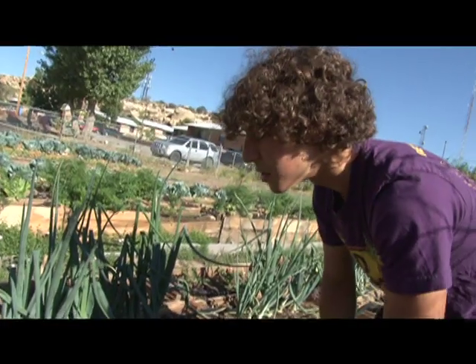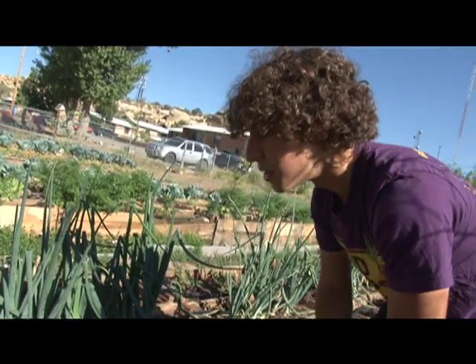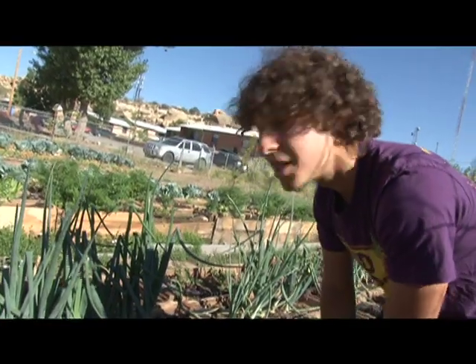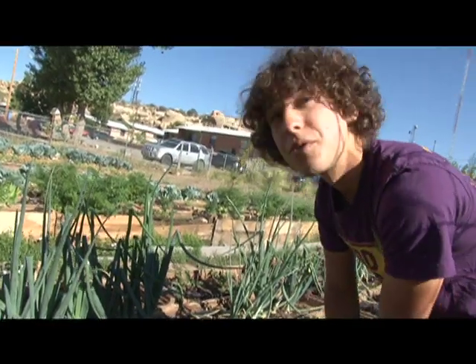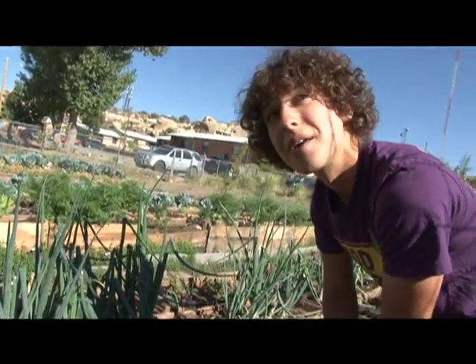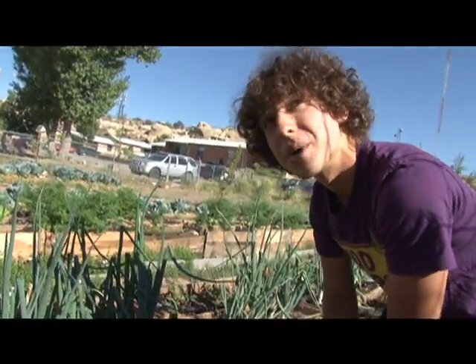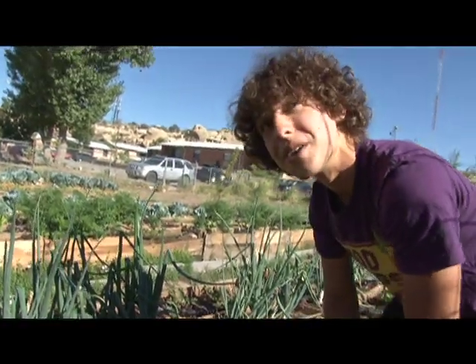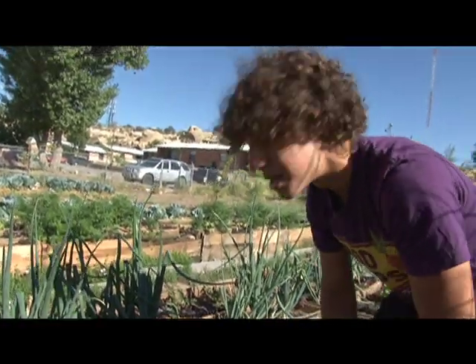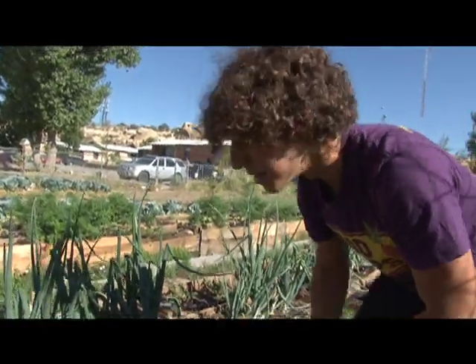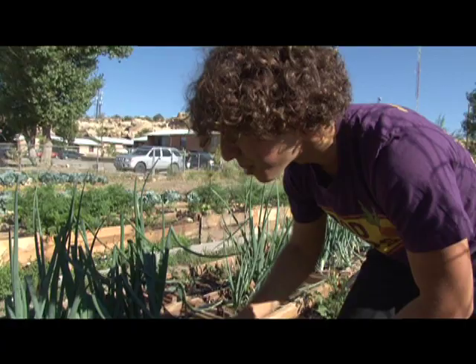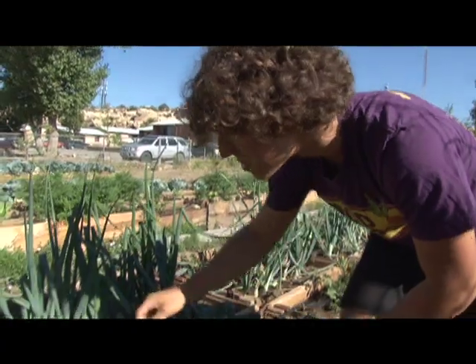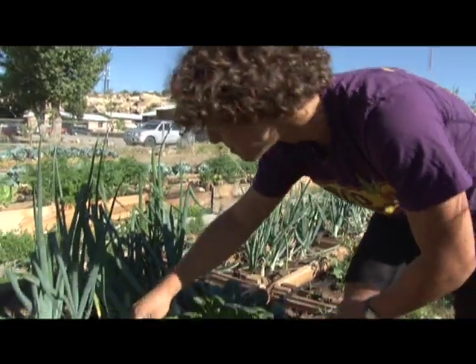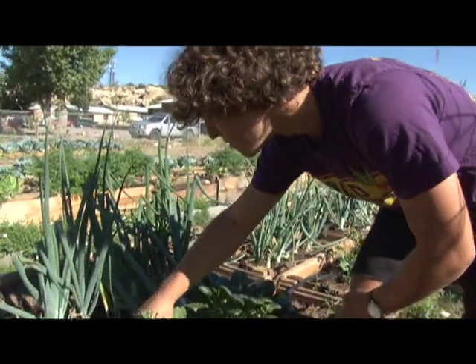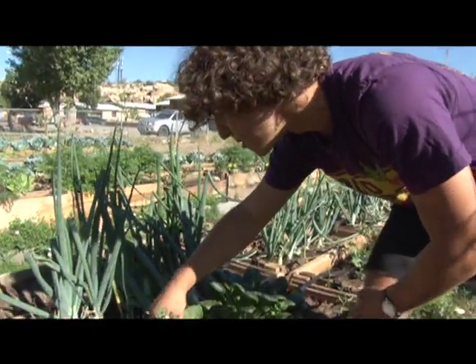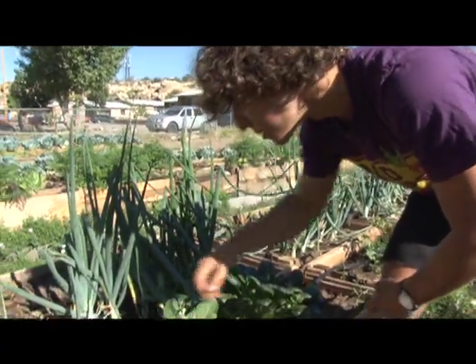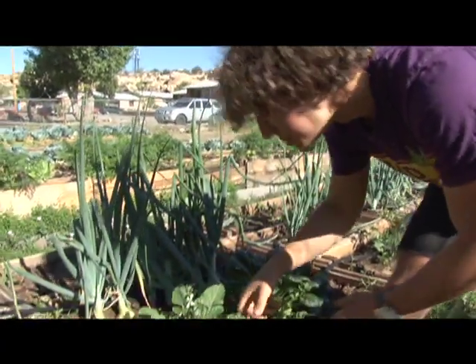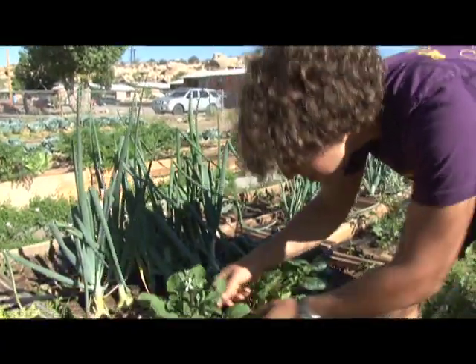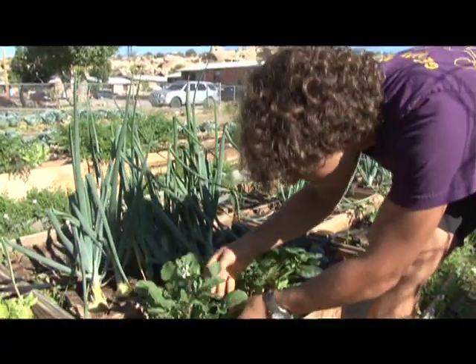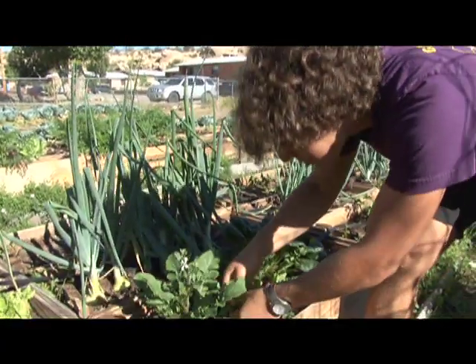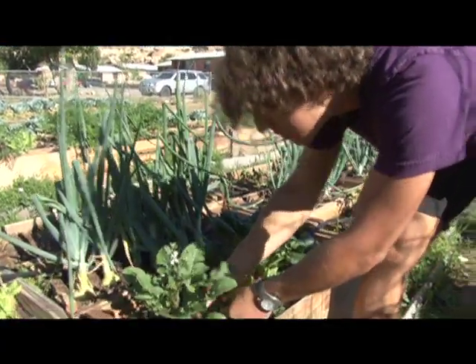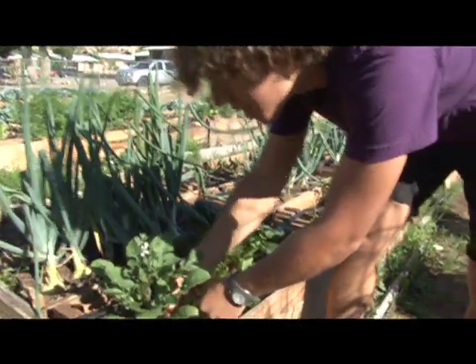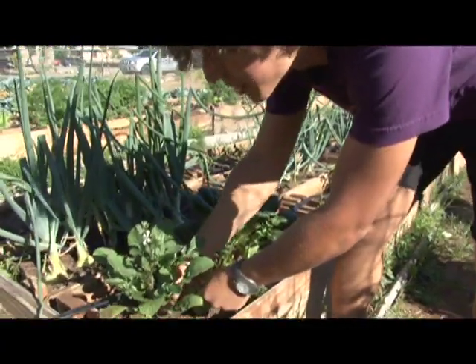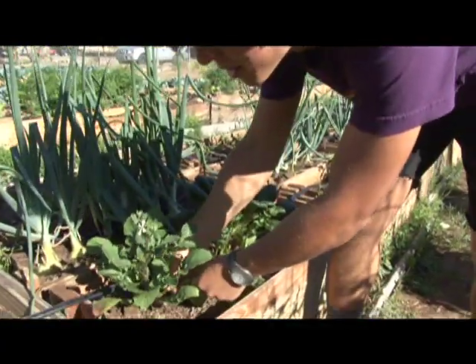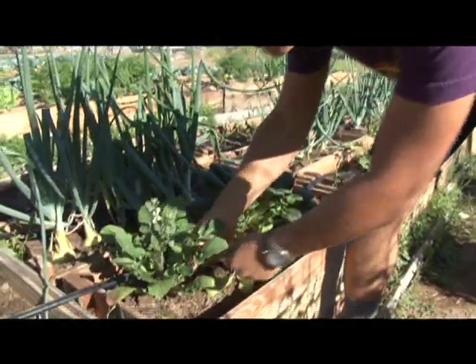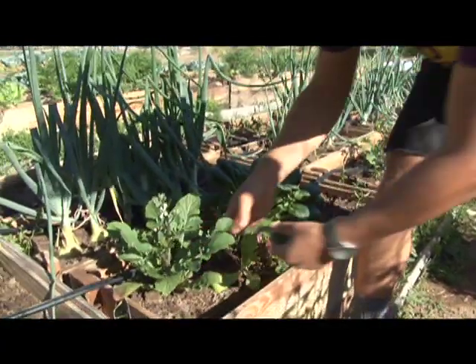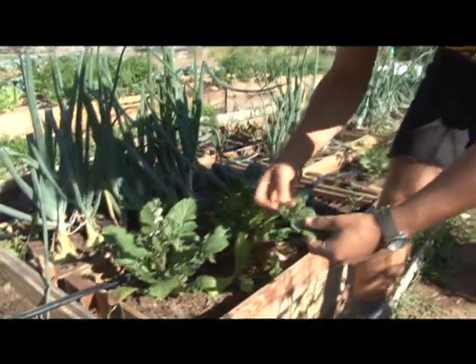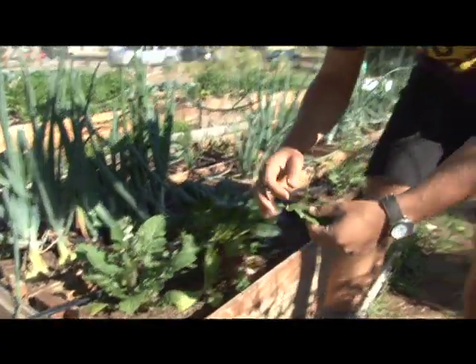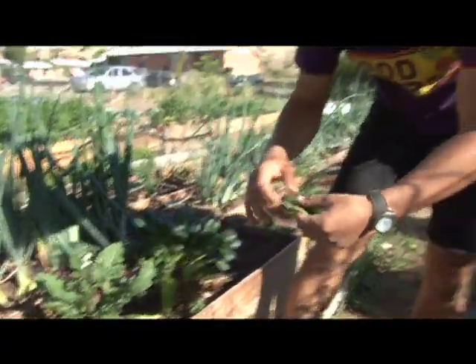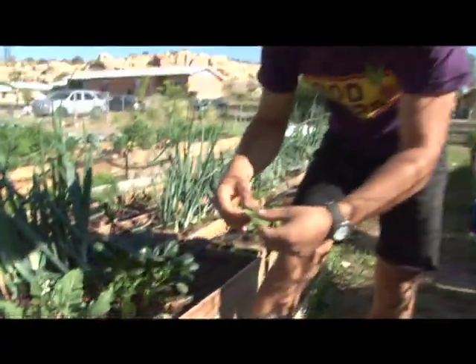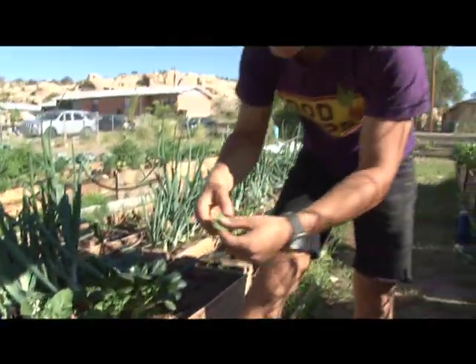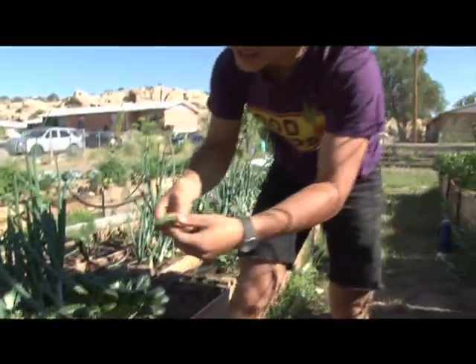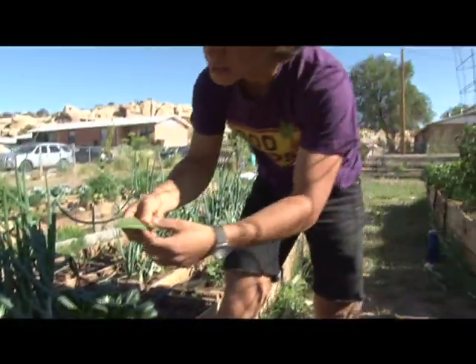Today we're going to see how salad greens grow. We'll start by visiting Josh at a school garden in Gallup.